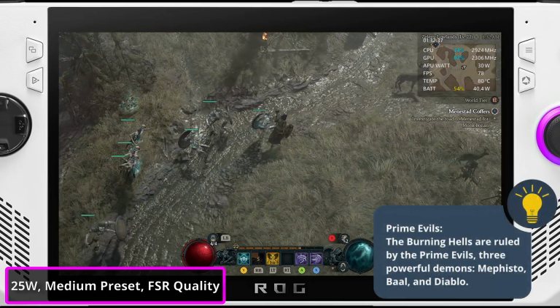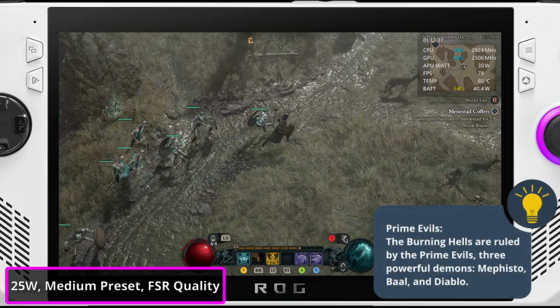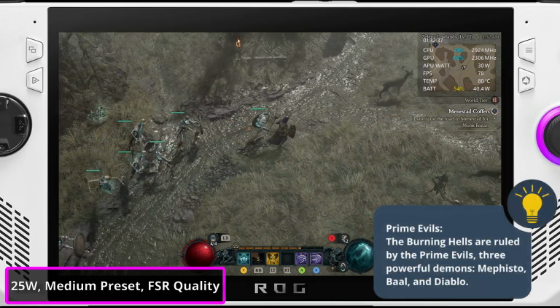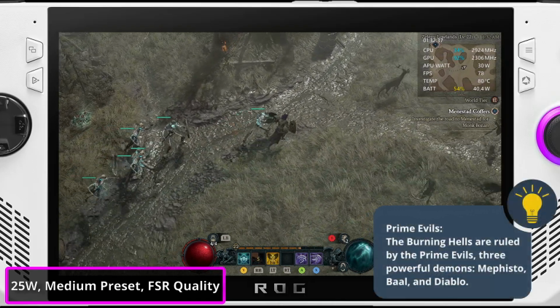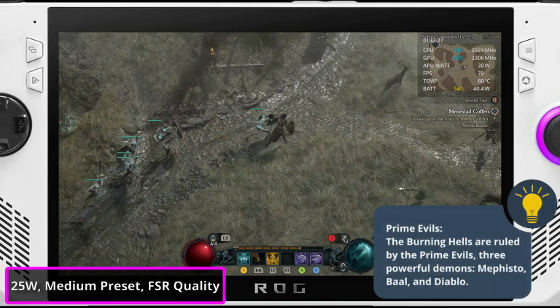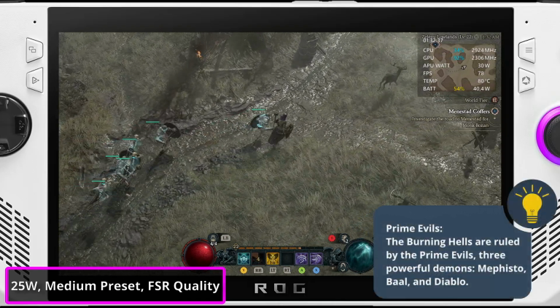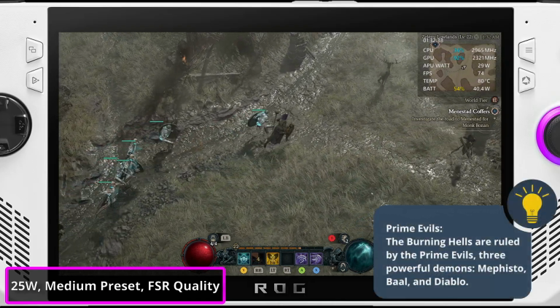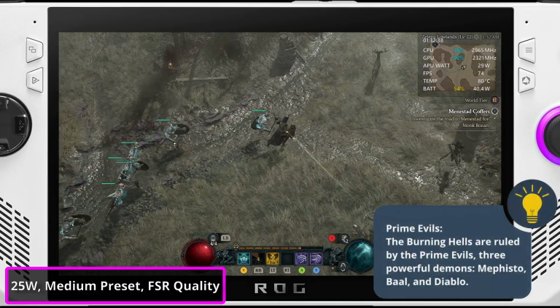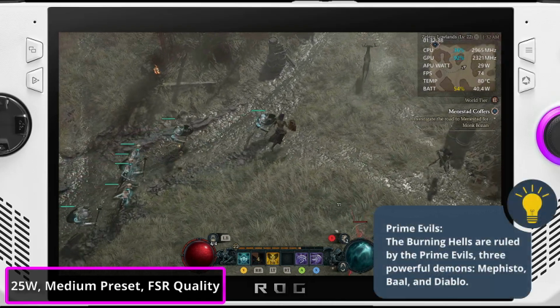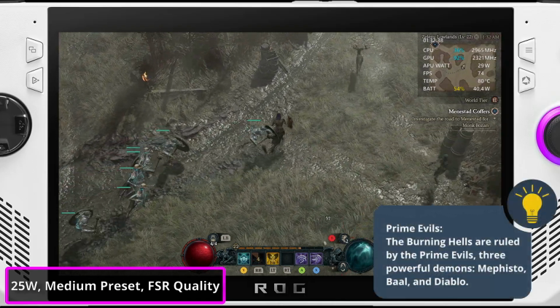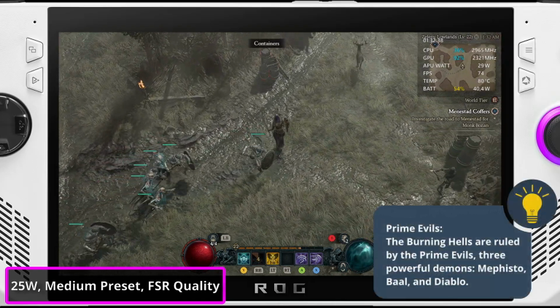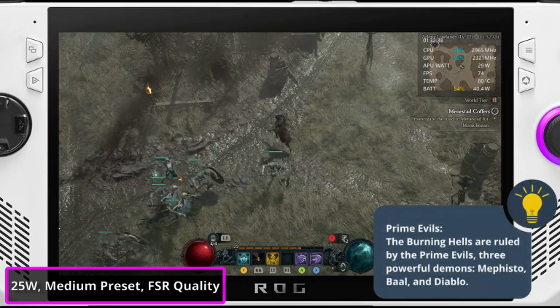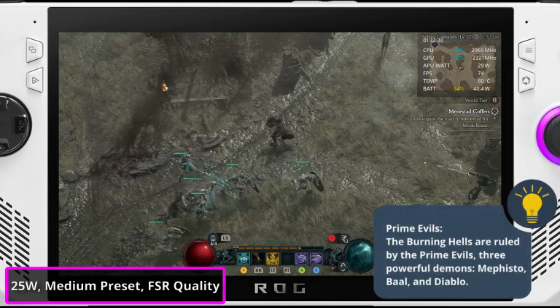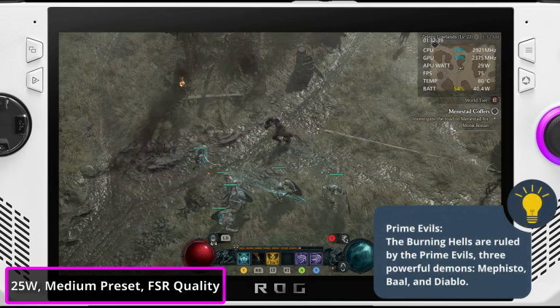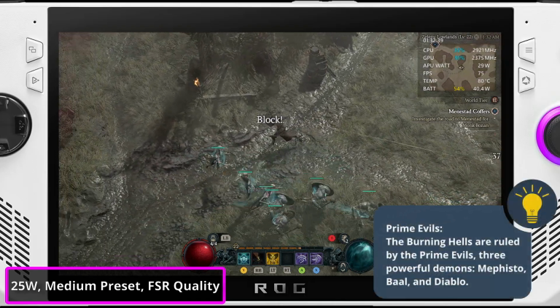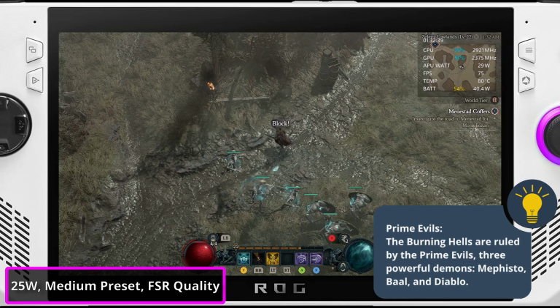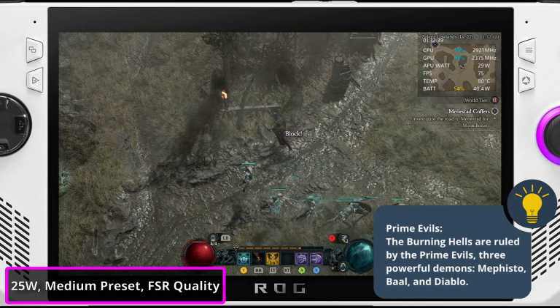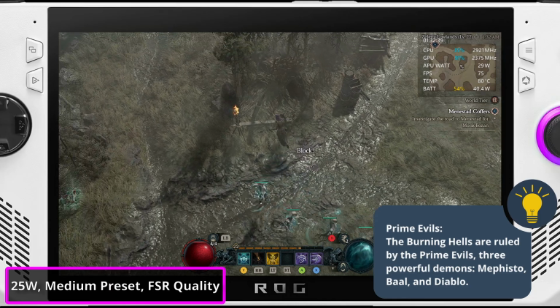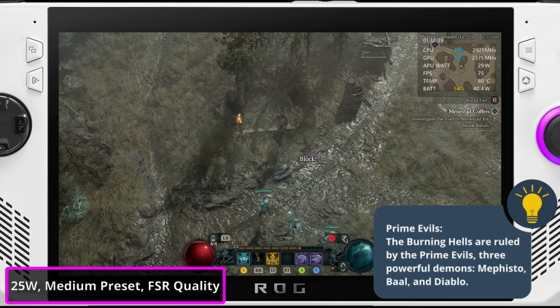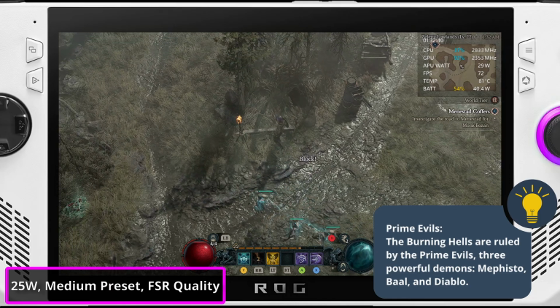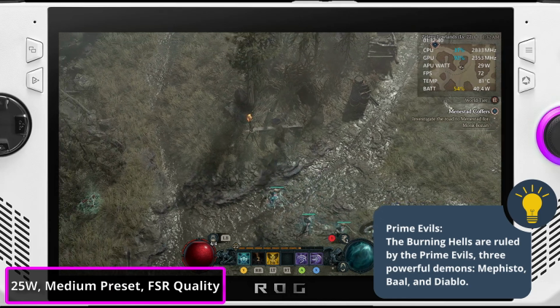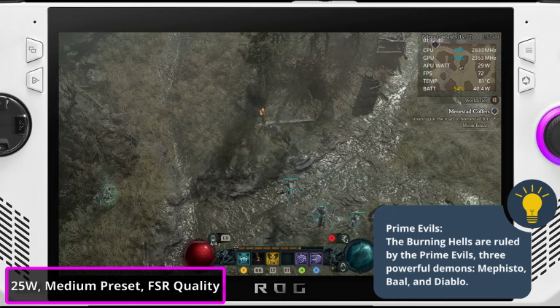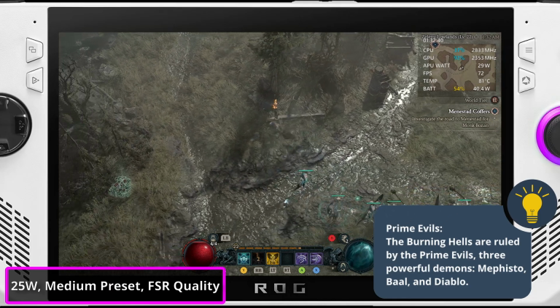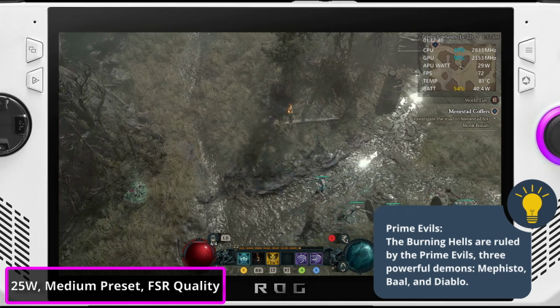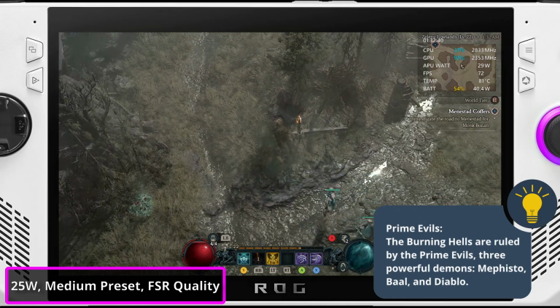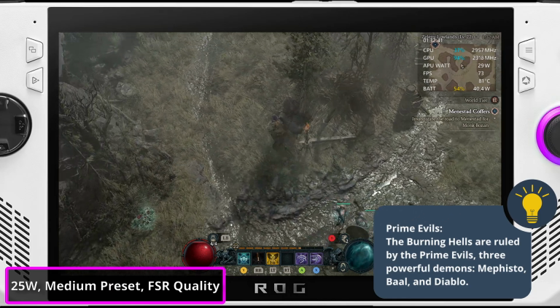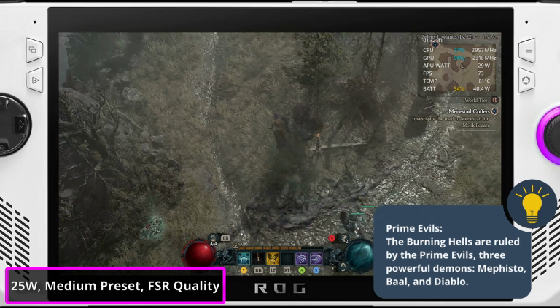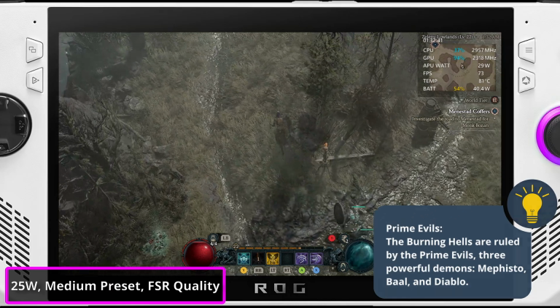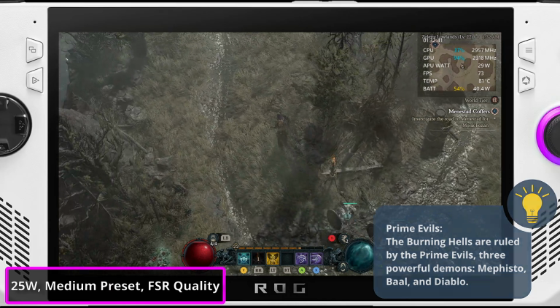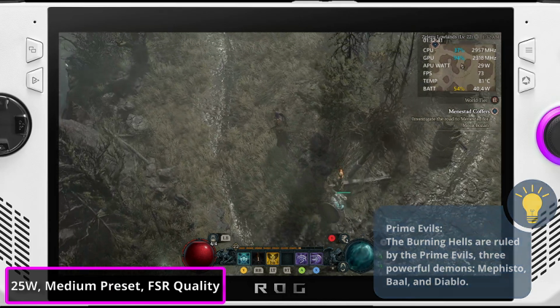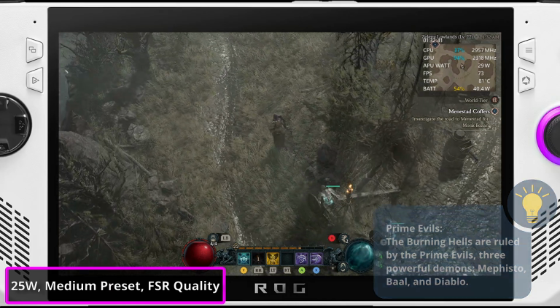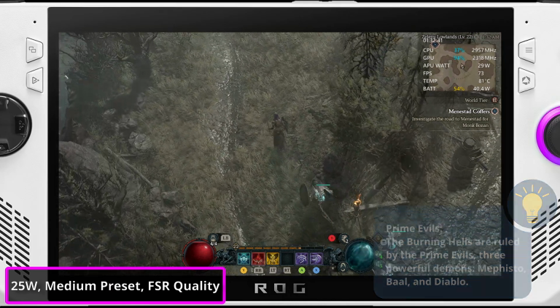It even makes sense to turn on the 120Hz refresh rate. I think I'll be using the medium preset and Turbo mode when I play with the Ally plugged in.